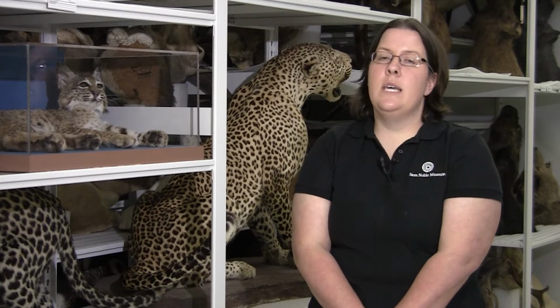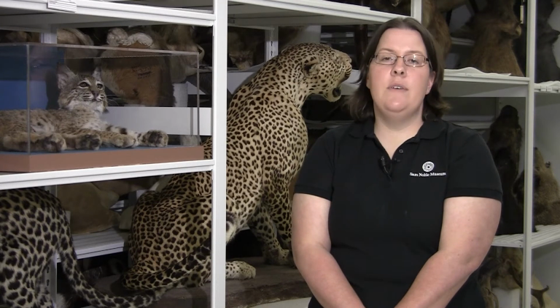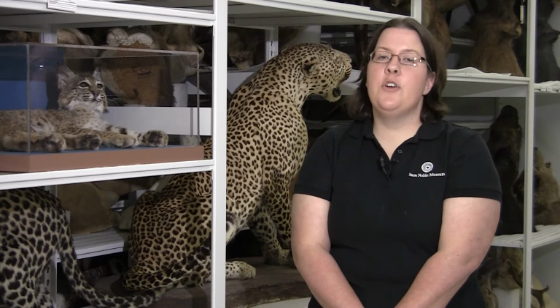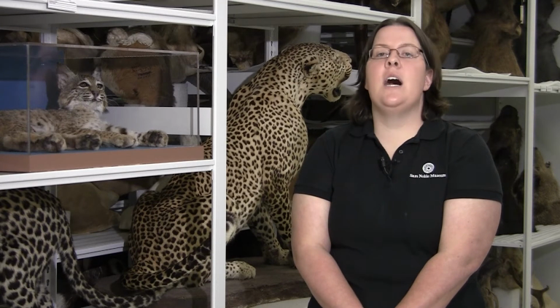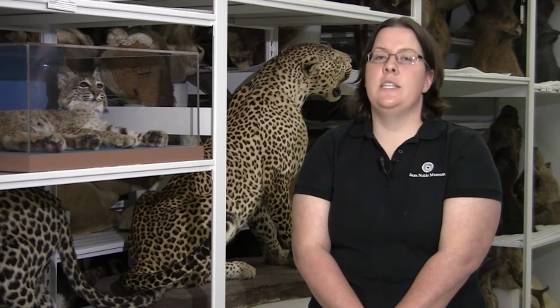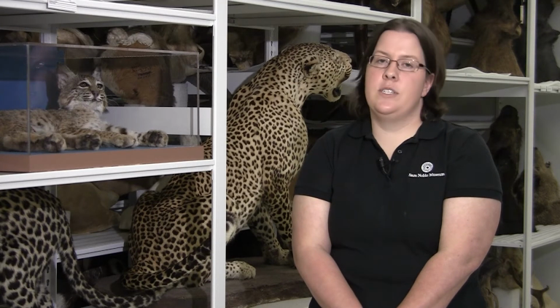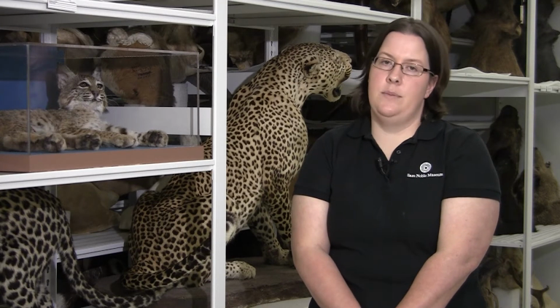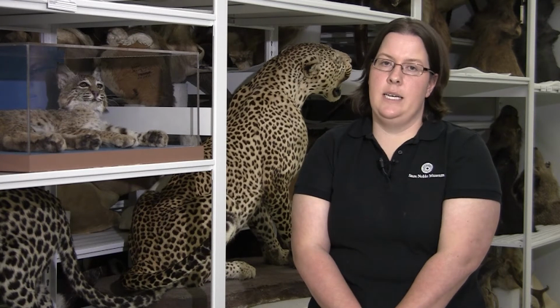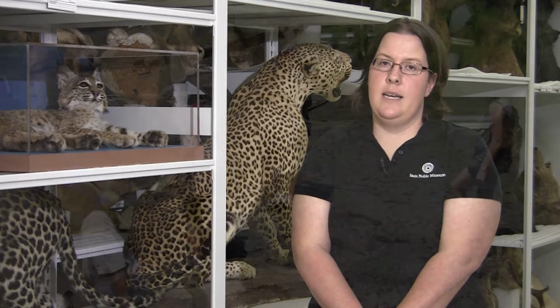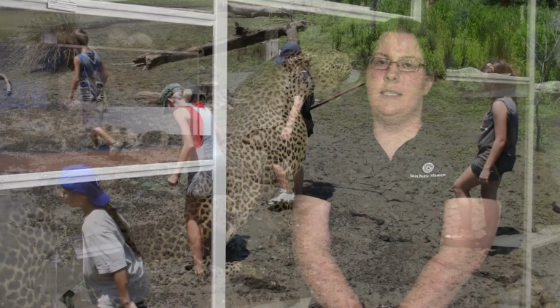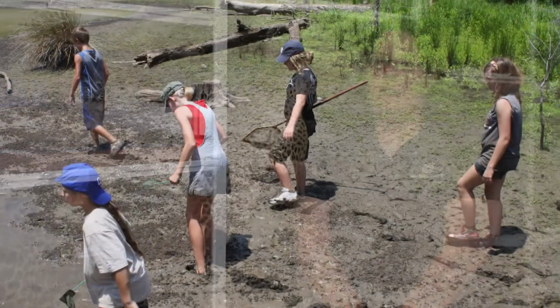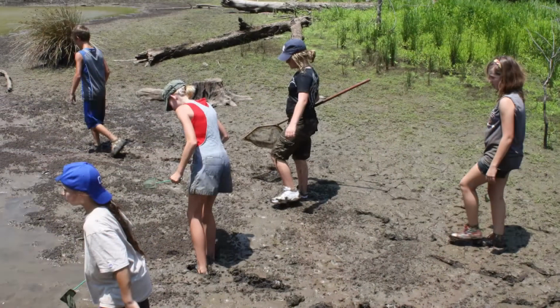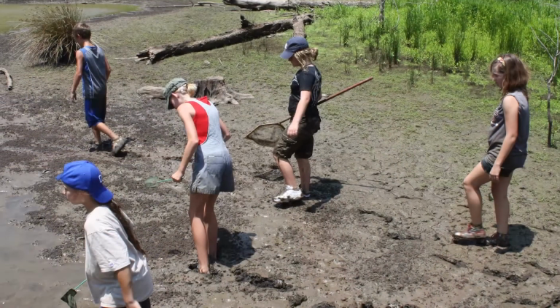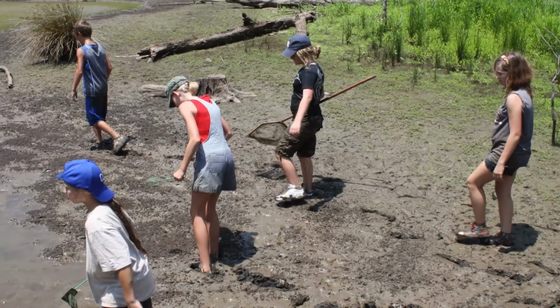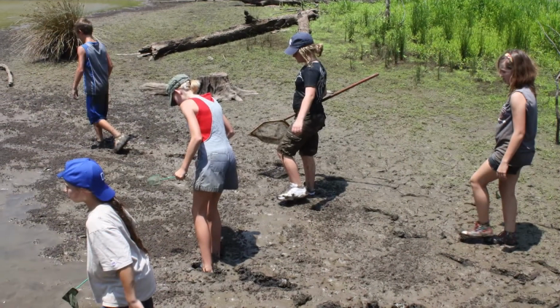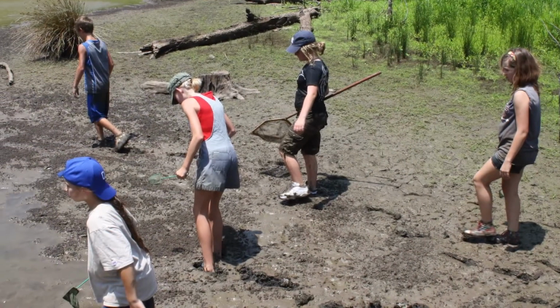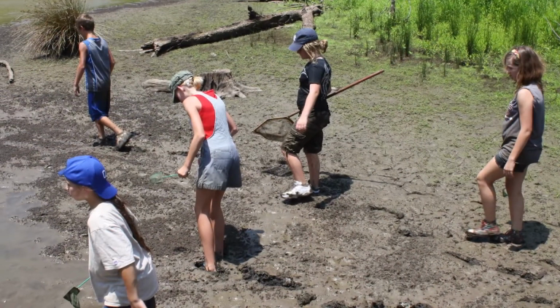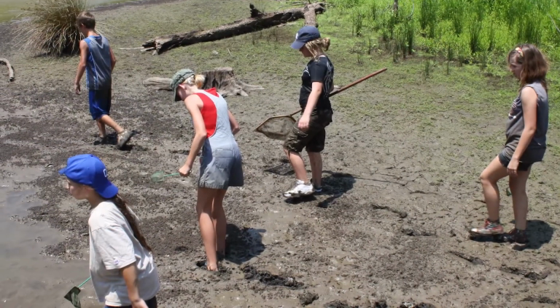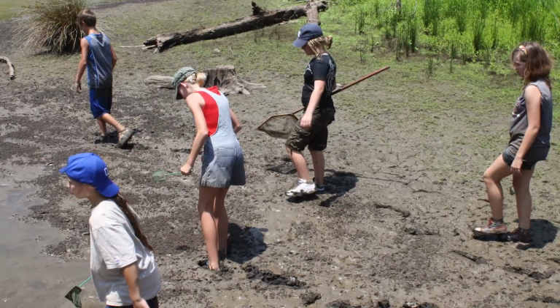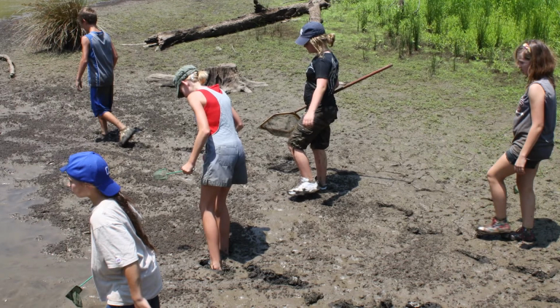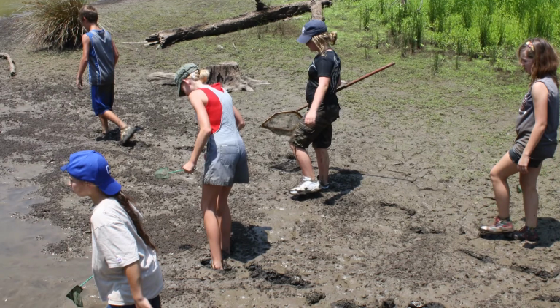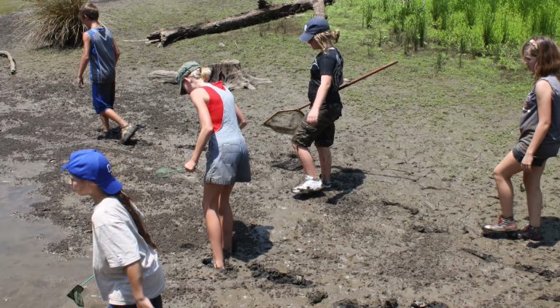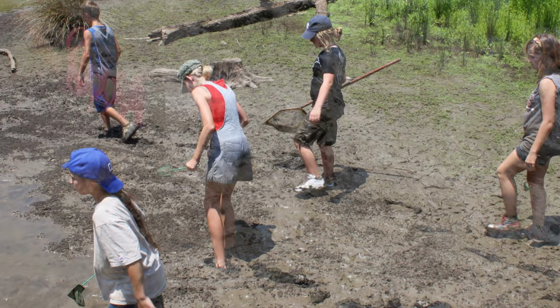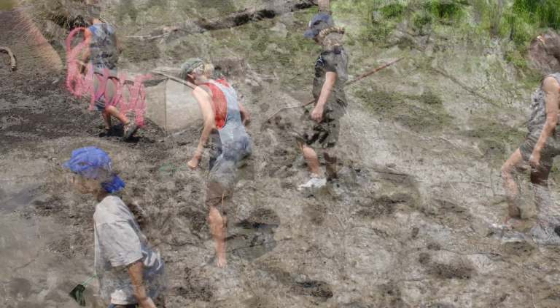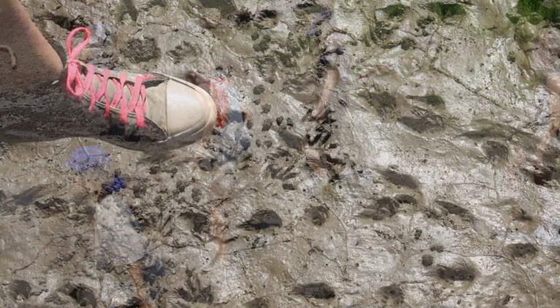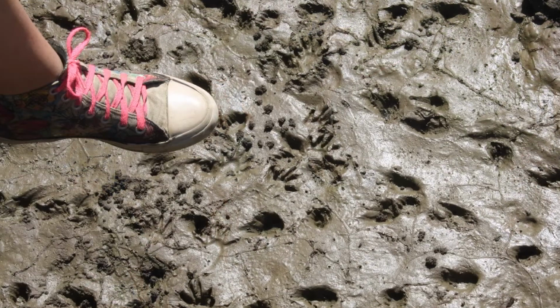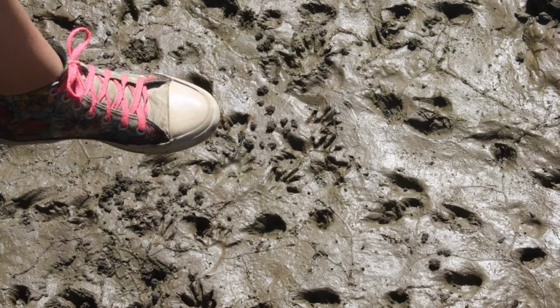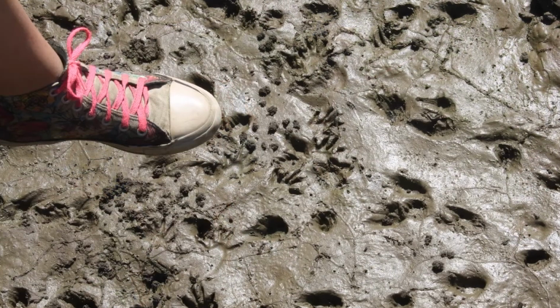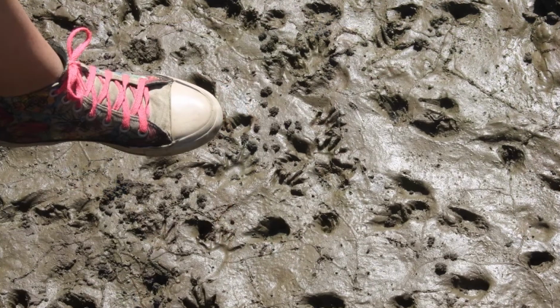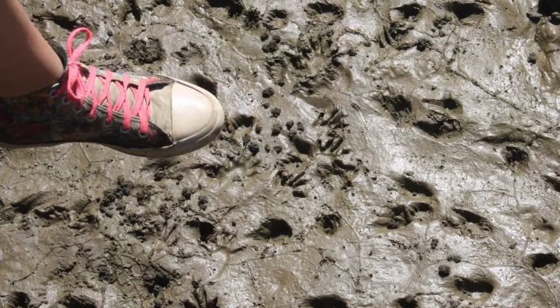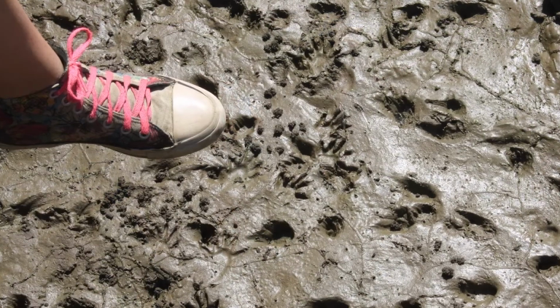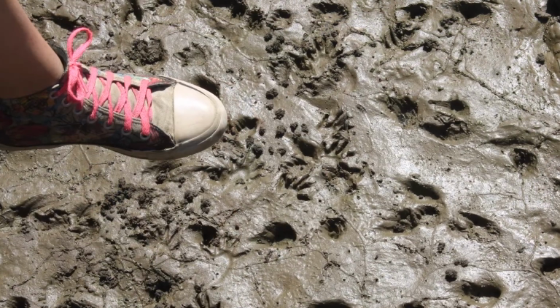Even if you're not interested in being a scientist, it's important to understand science, as humans have a huge impact on the world around us.